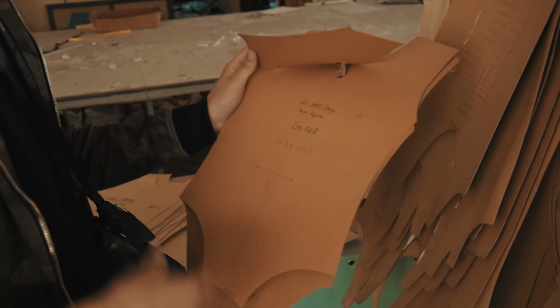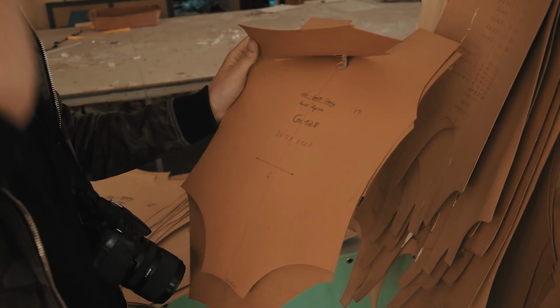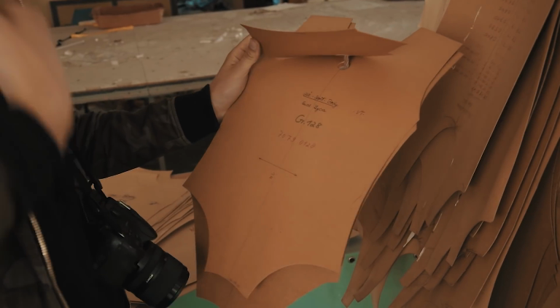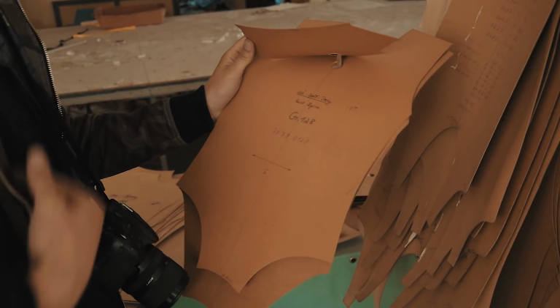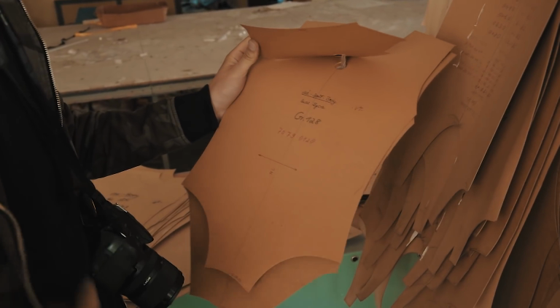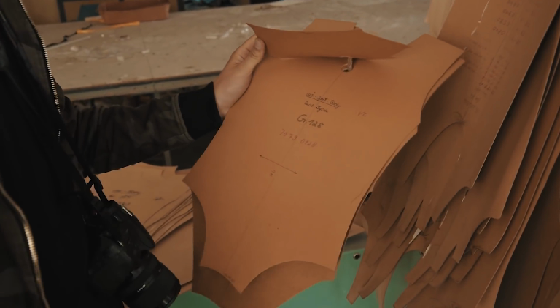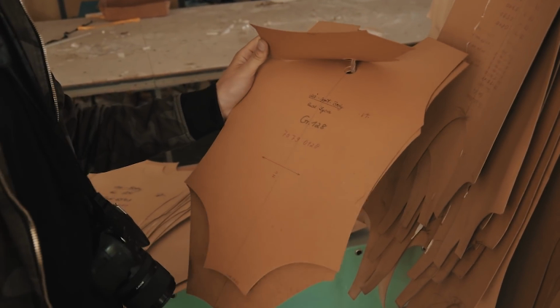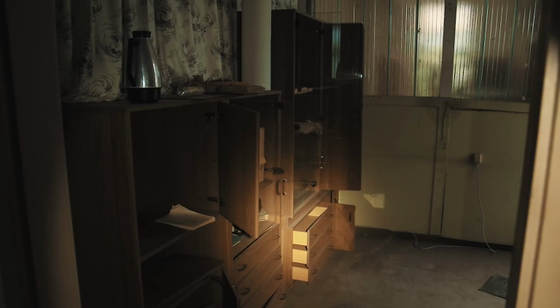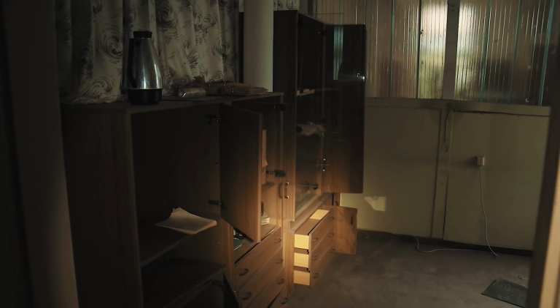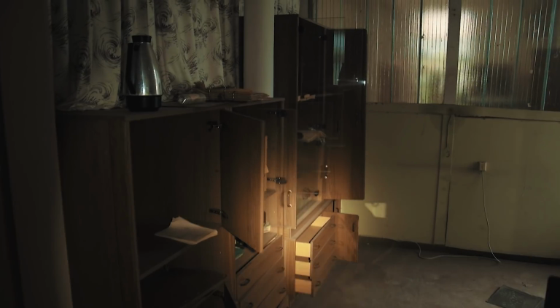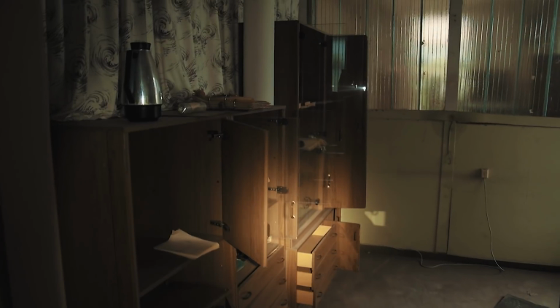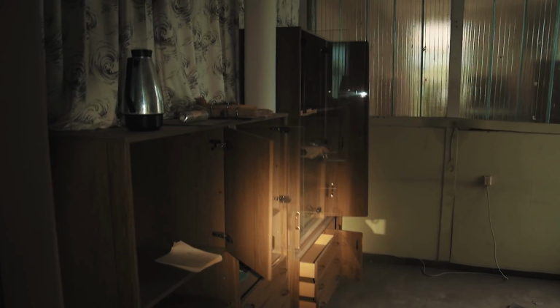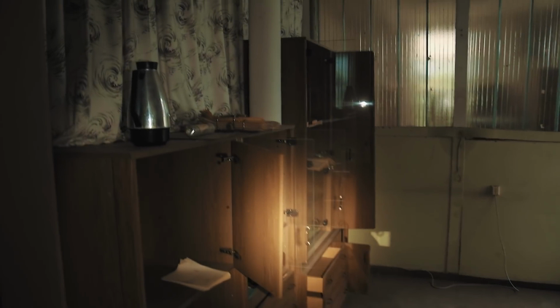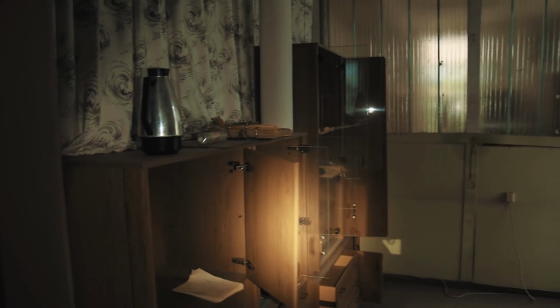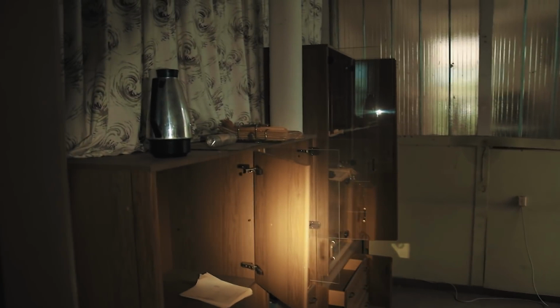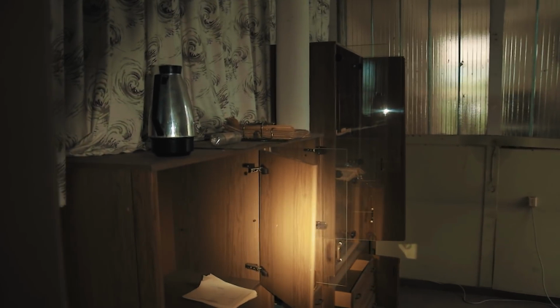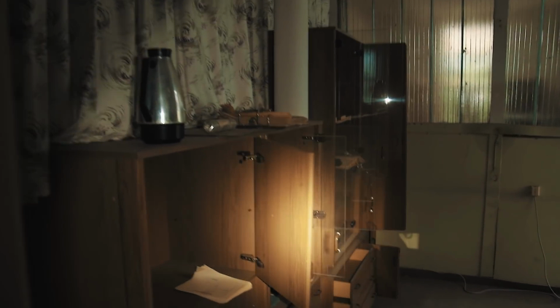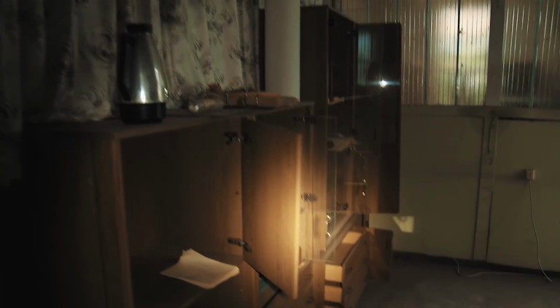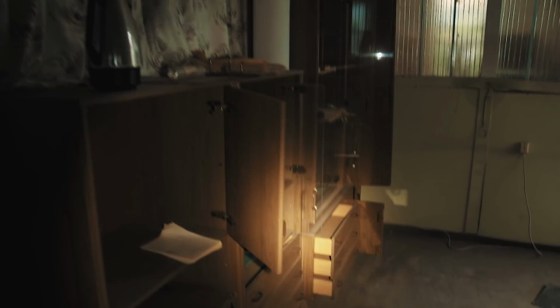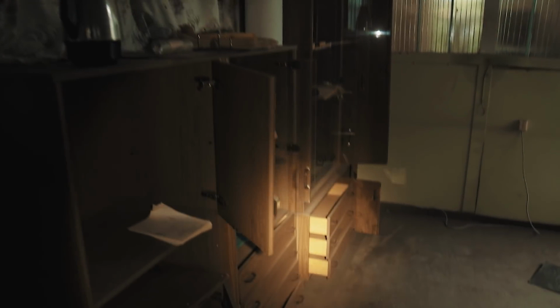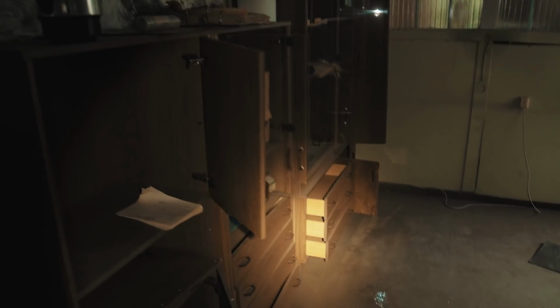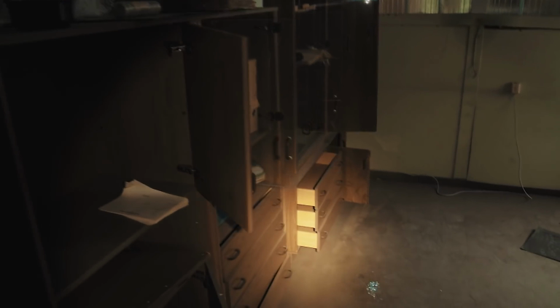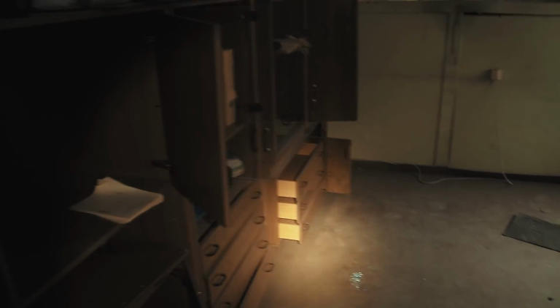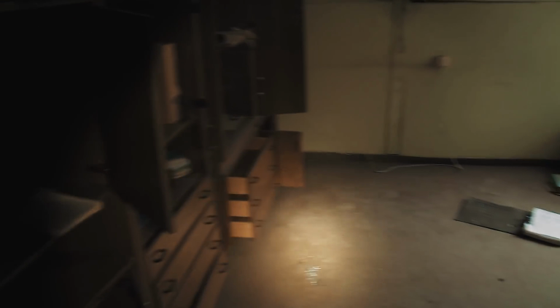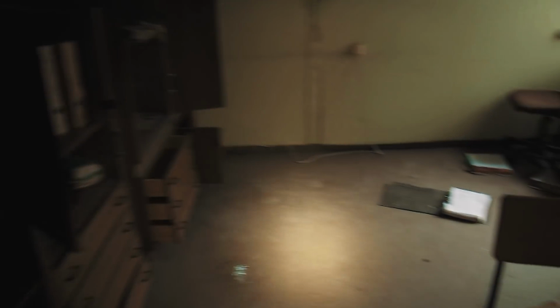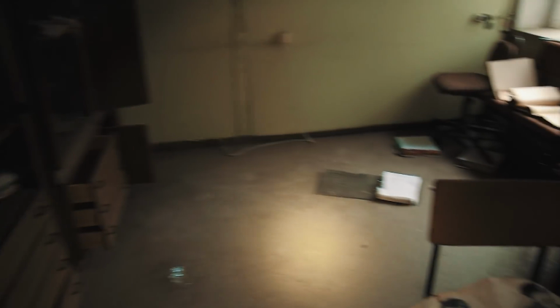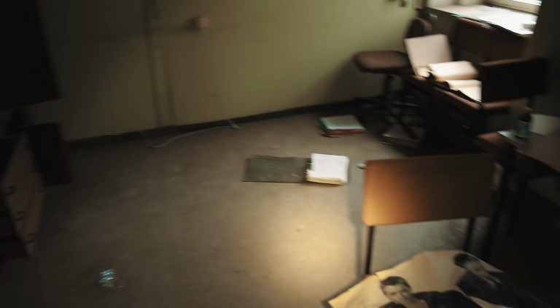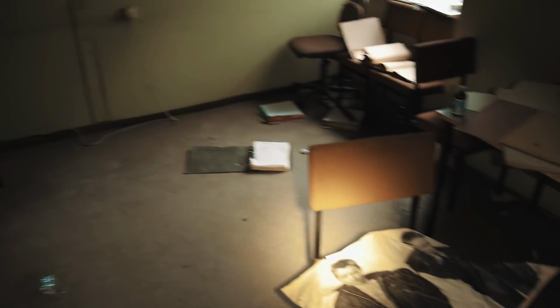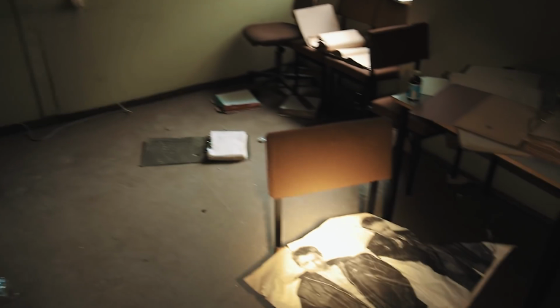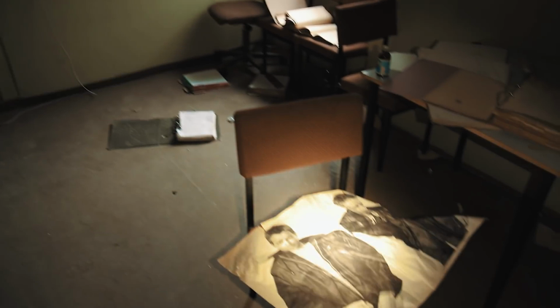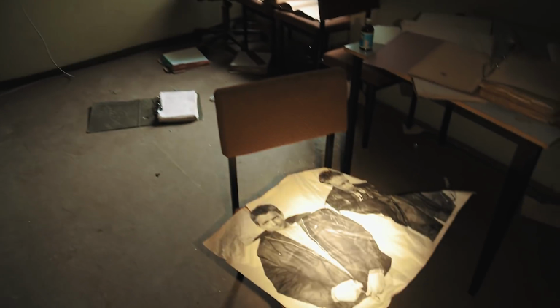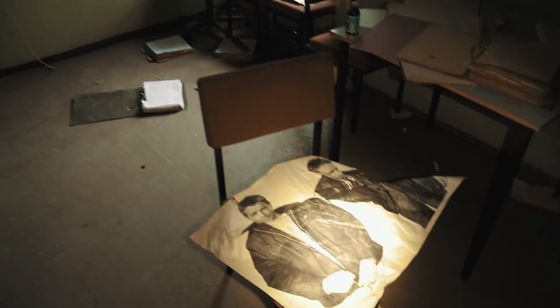Clothes for women and children were produced here, but also suits and sport jackets for men.